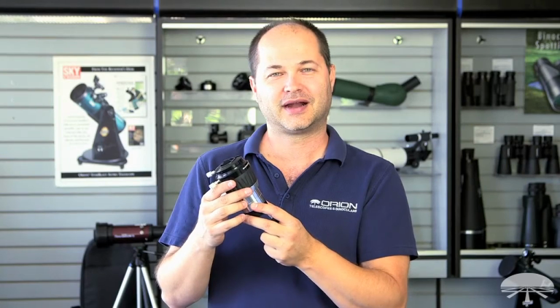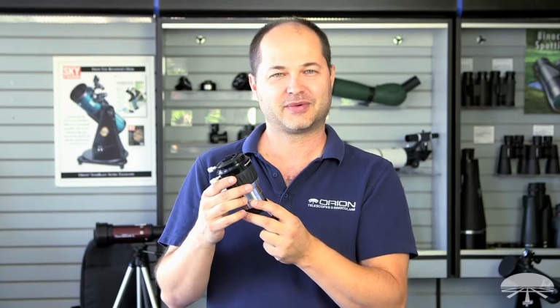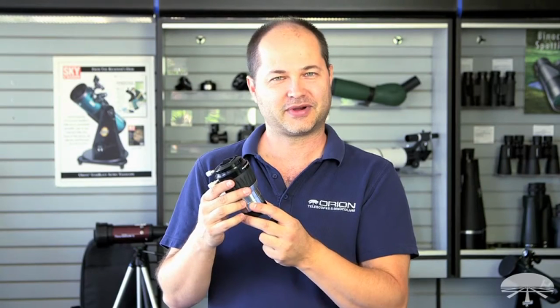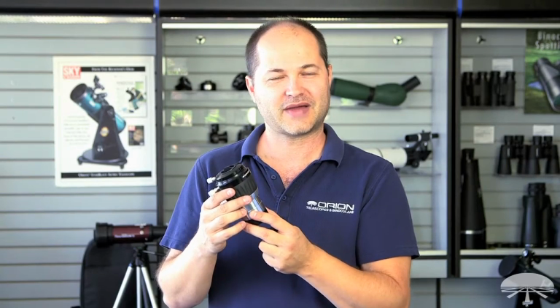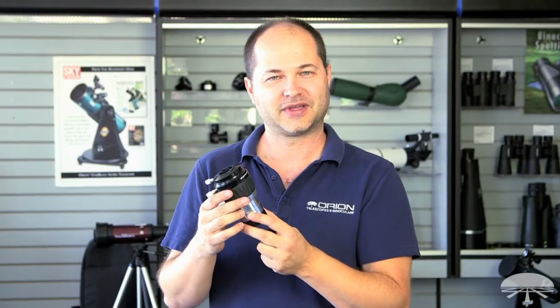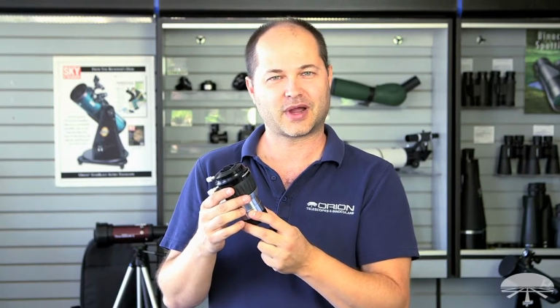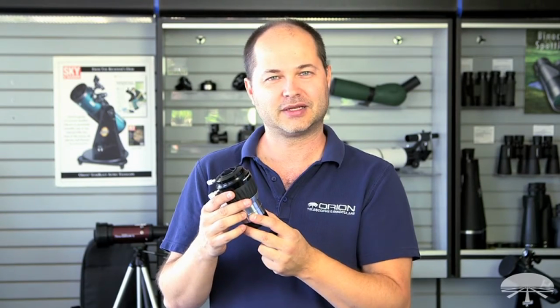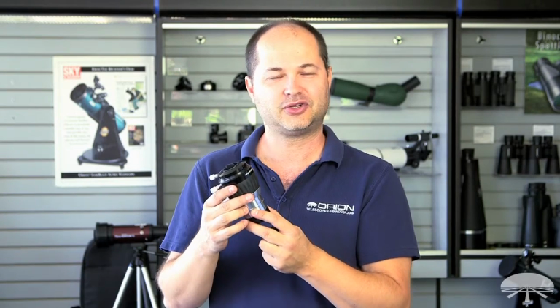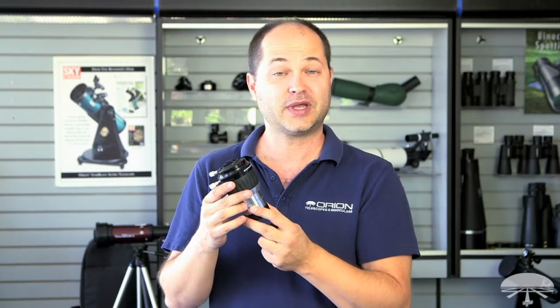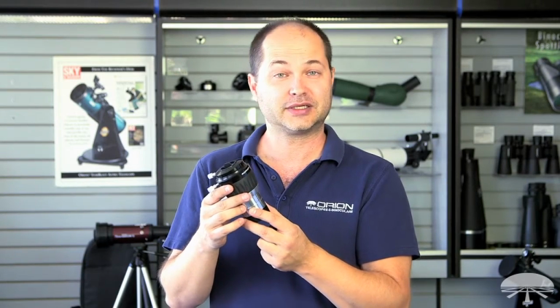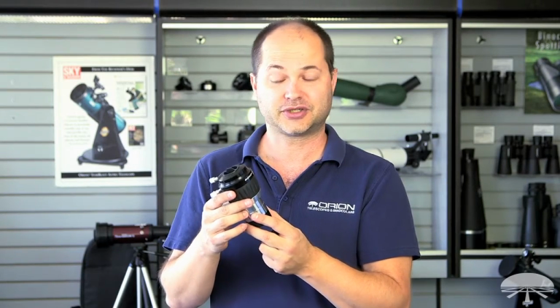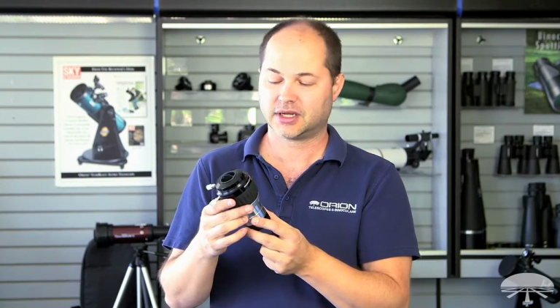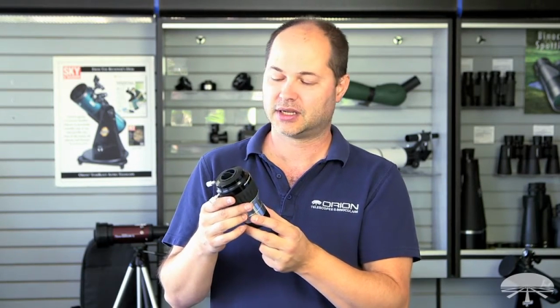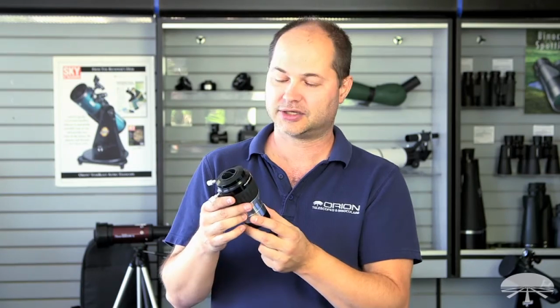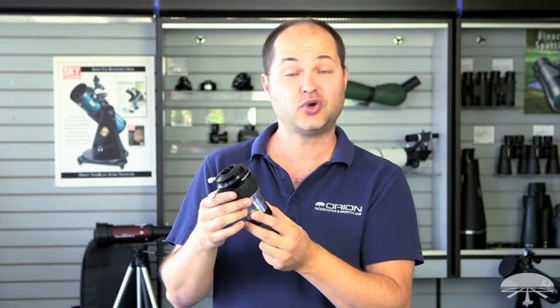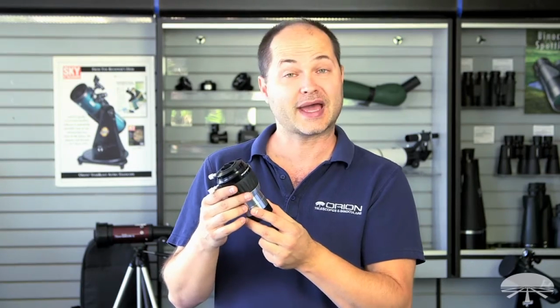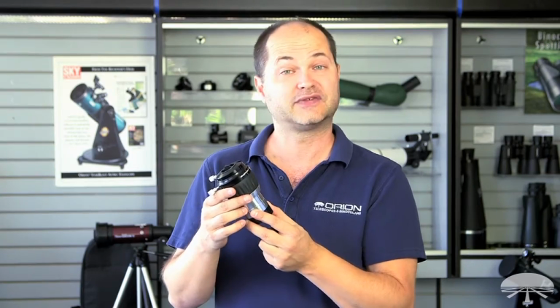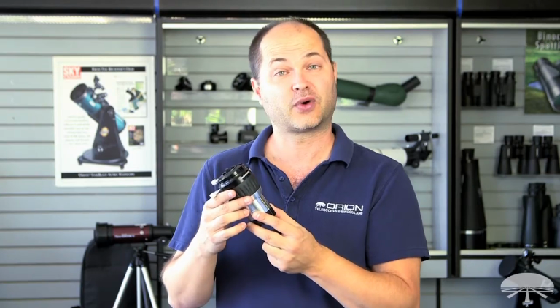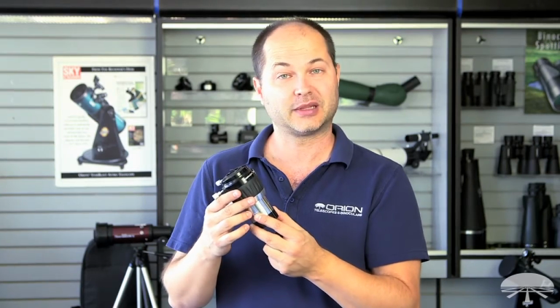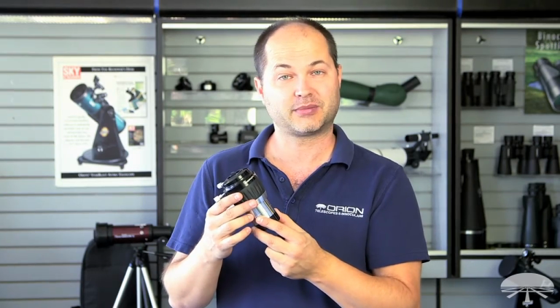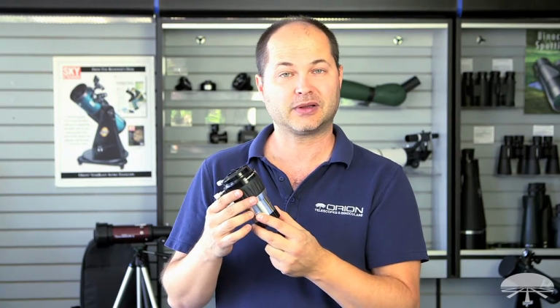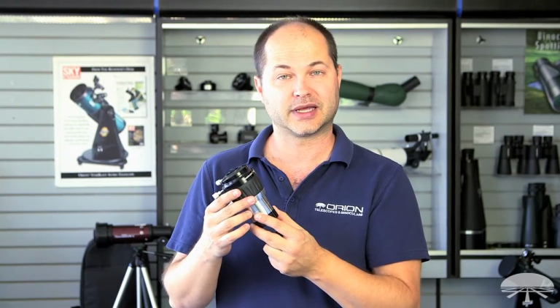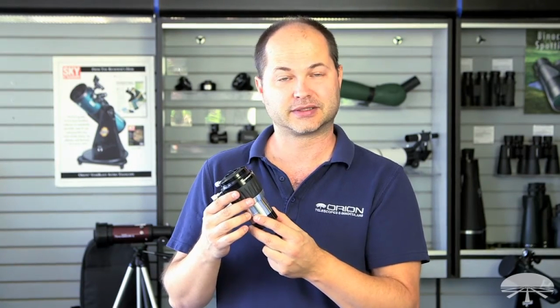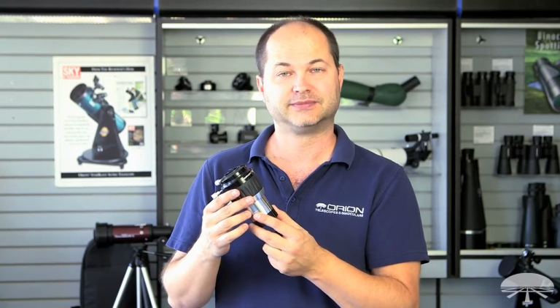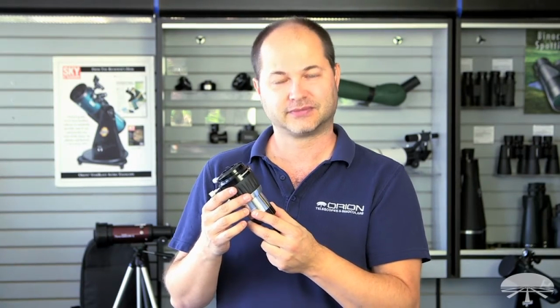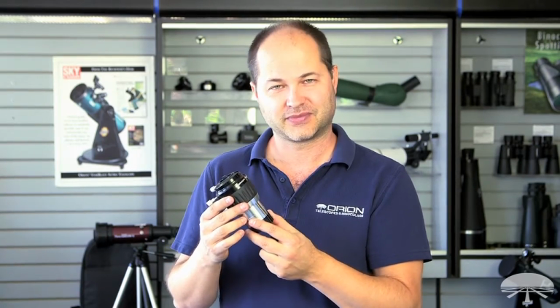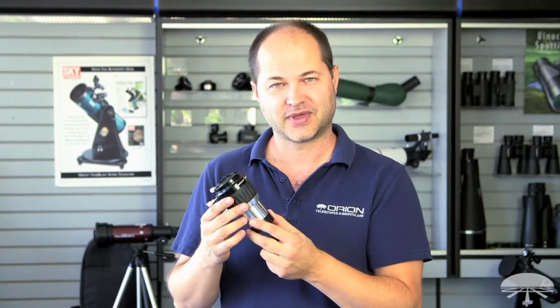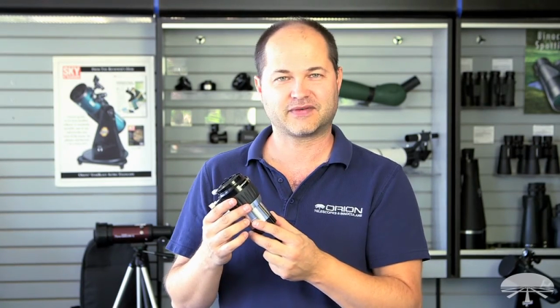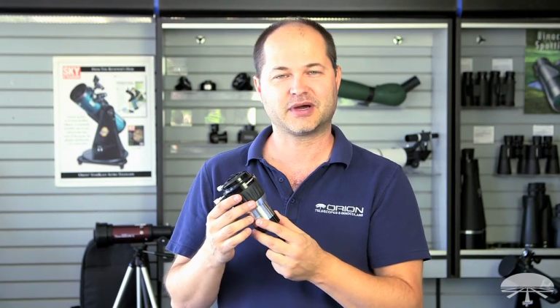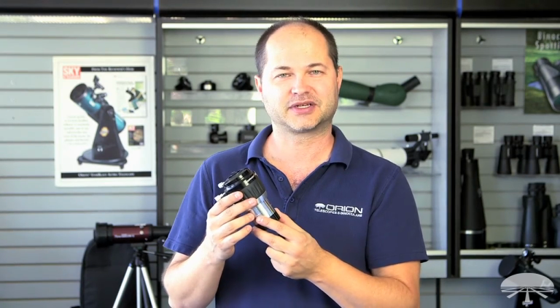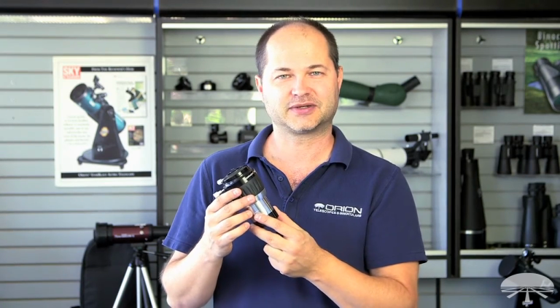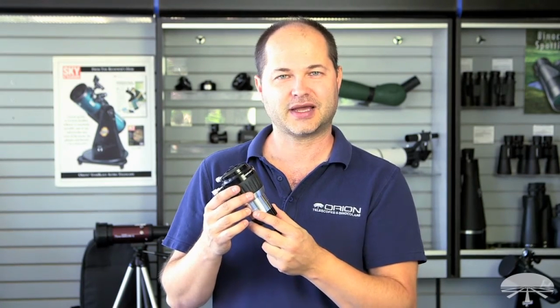Well there you have it, the Orion 2-inch, 2X, four-element Barlow lens. Thank you very much. Clear skies.